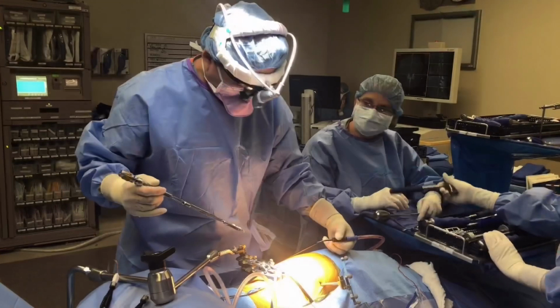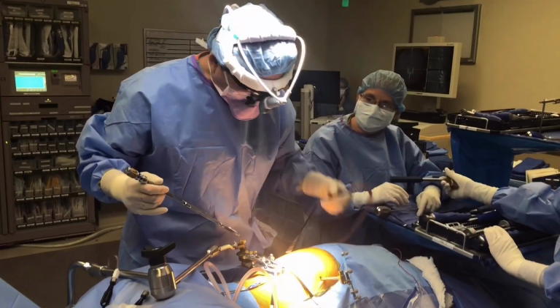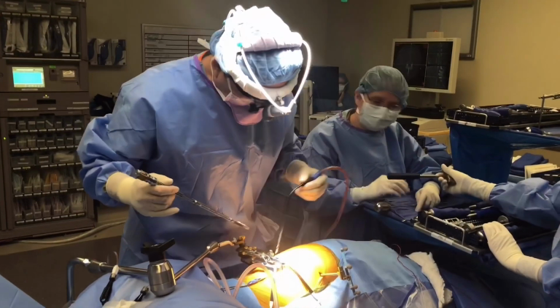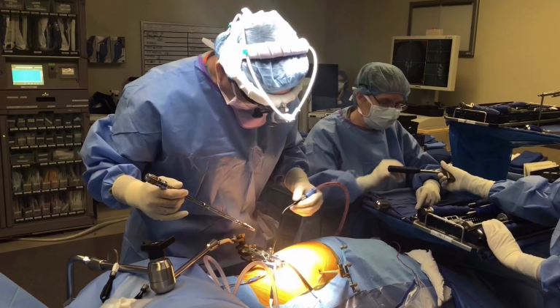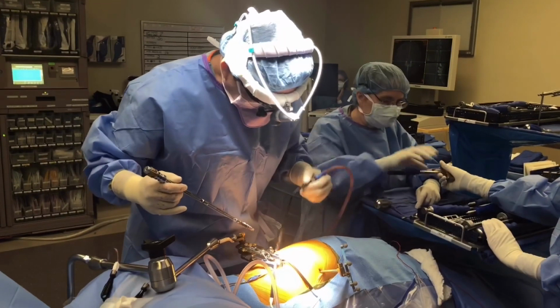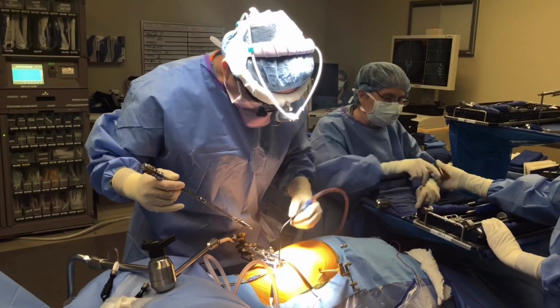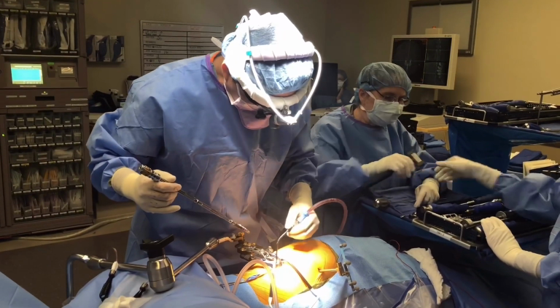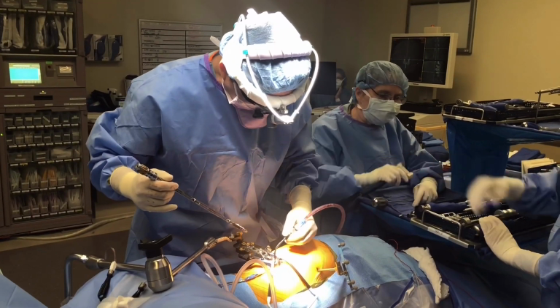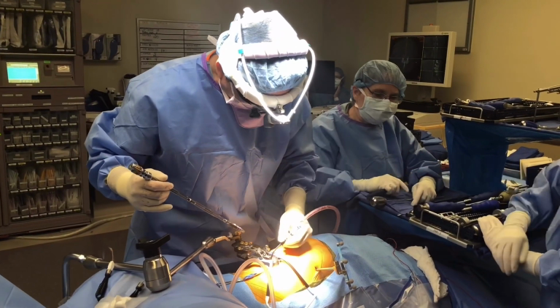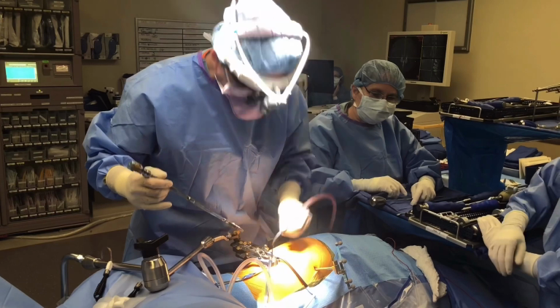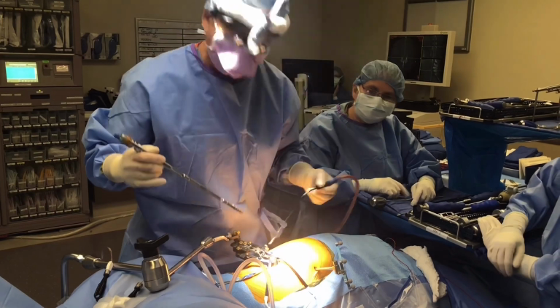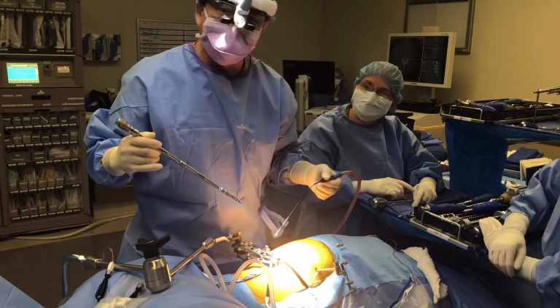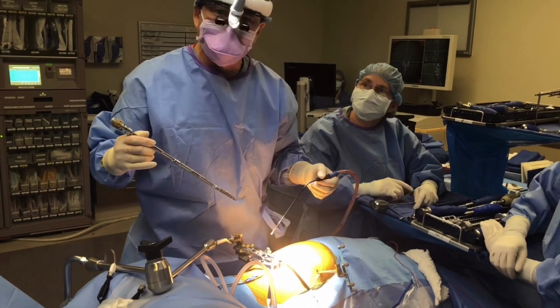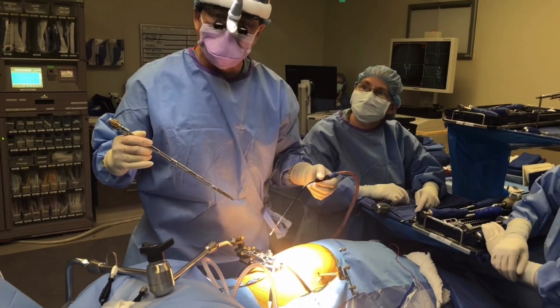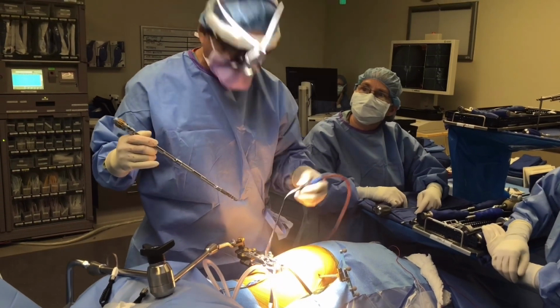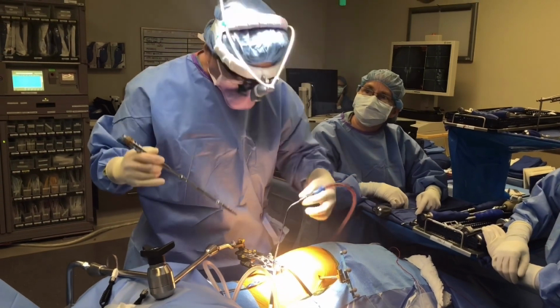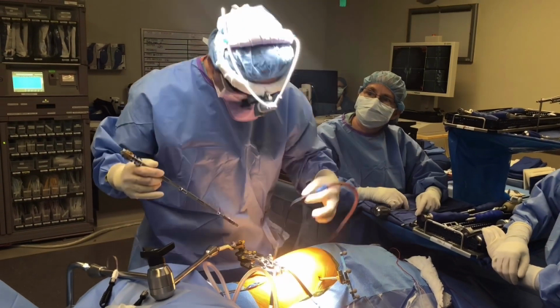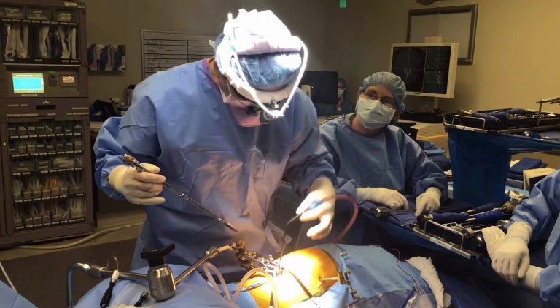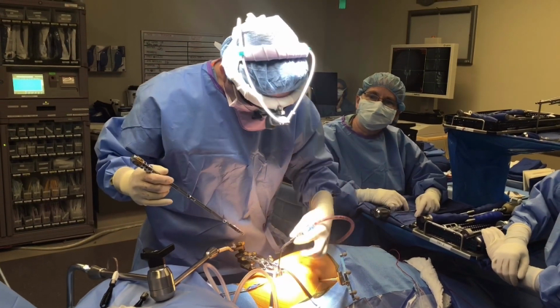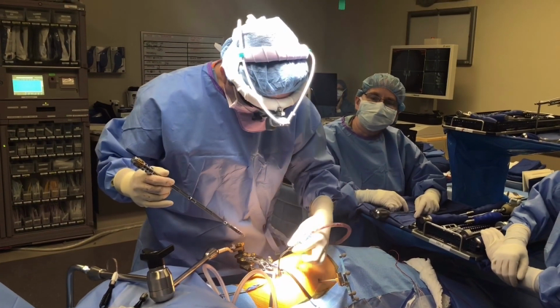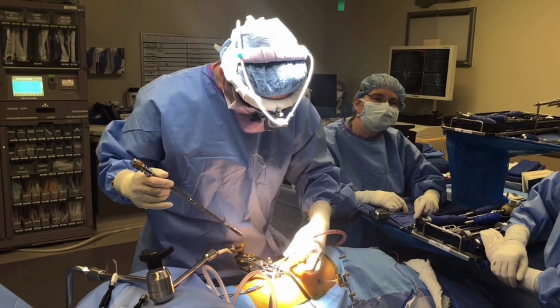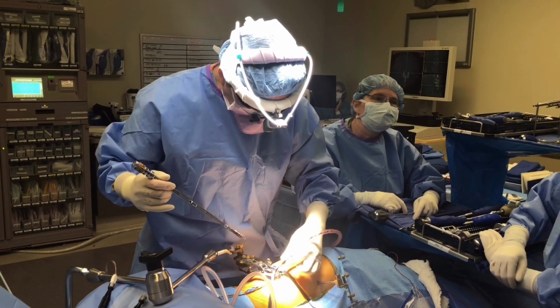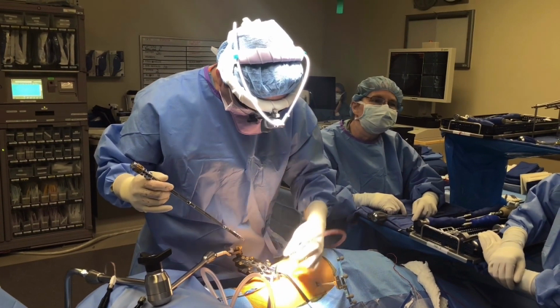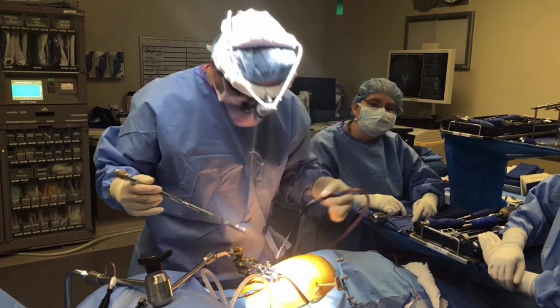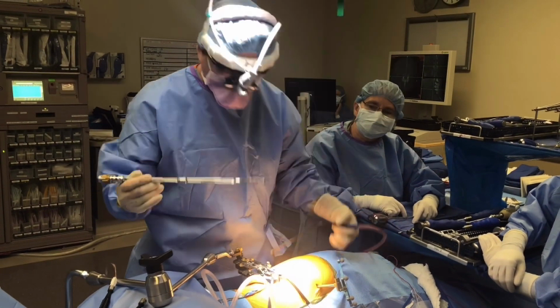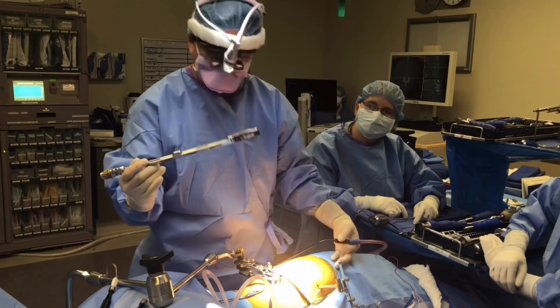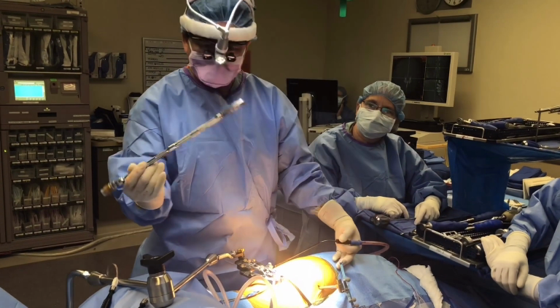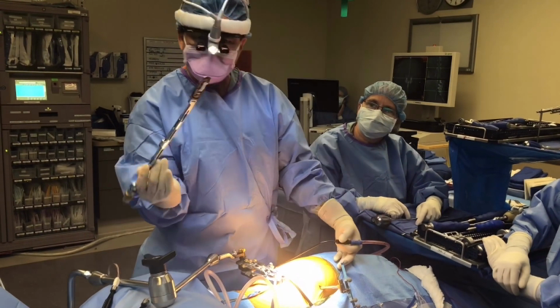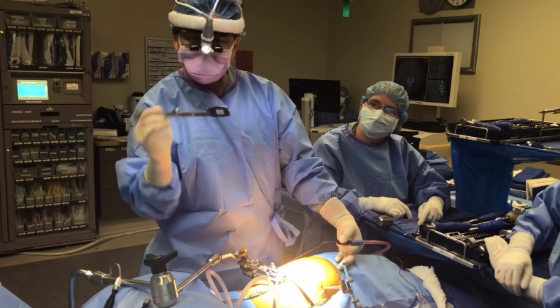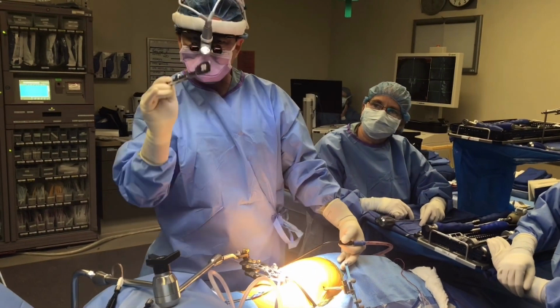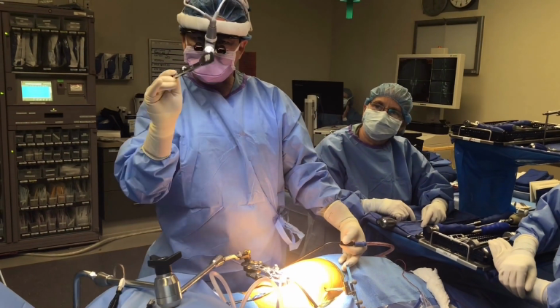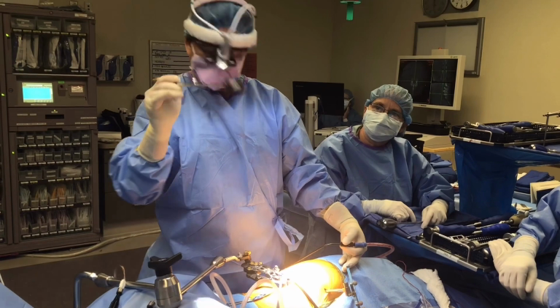Alright, I have the discectomy done. It went really well. You have very good bone. The disc was completely degenerated. It came out very easily. Now I'm going to put in the implant.